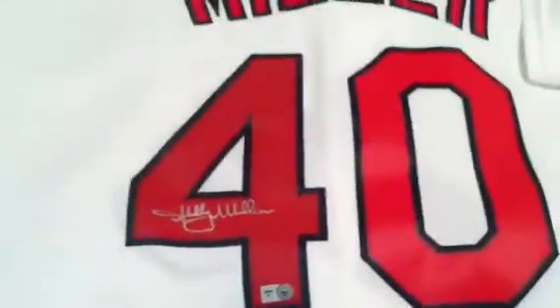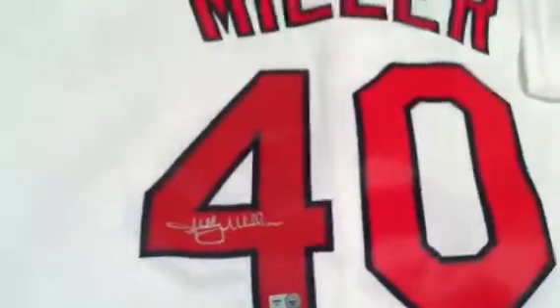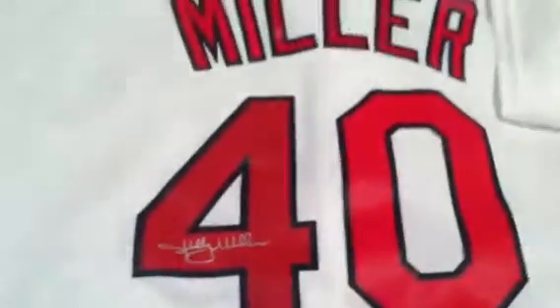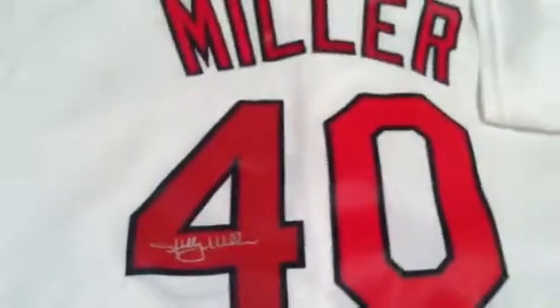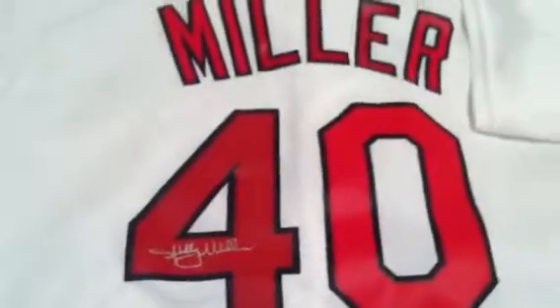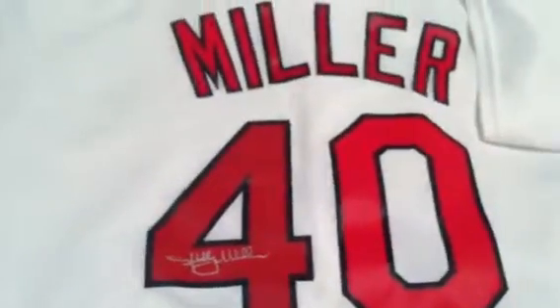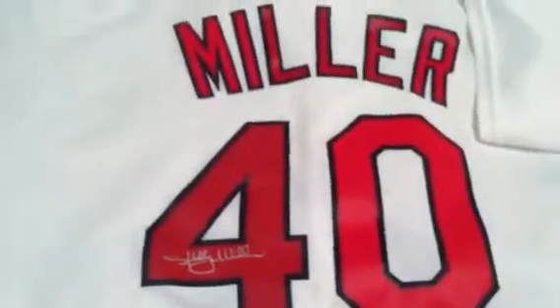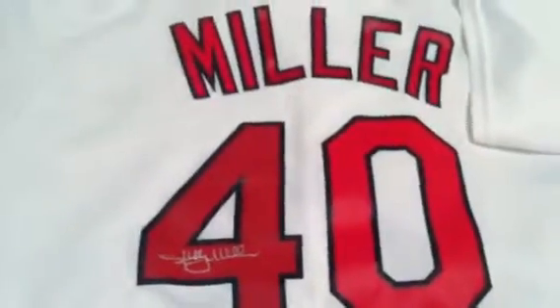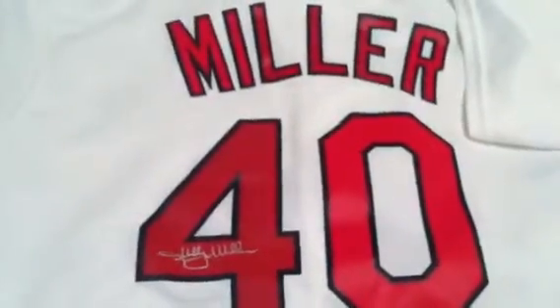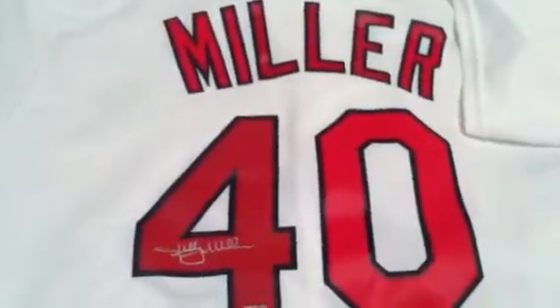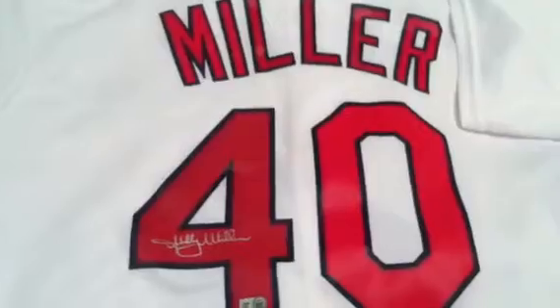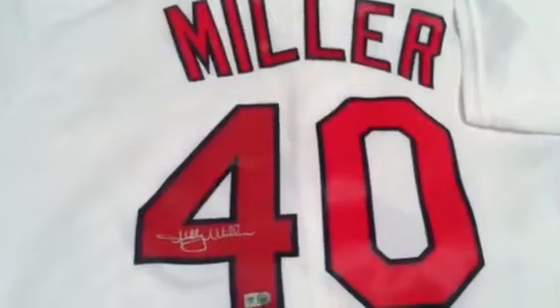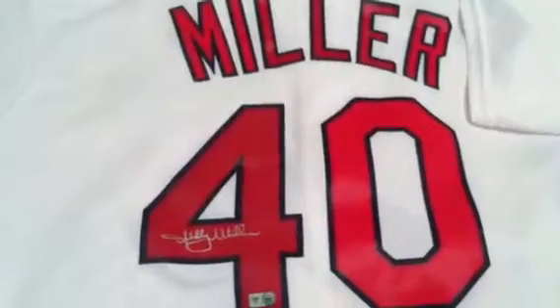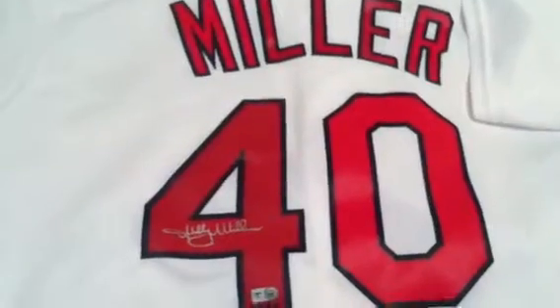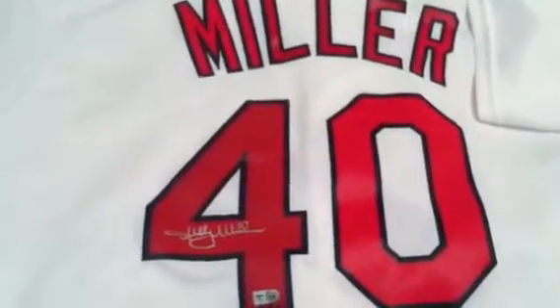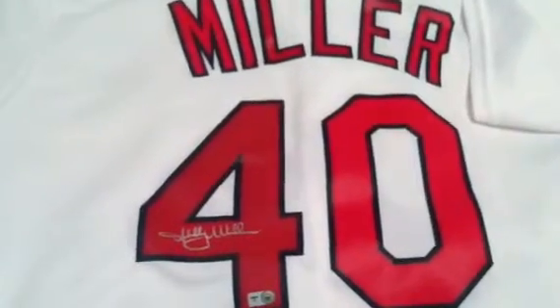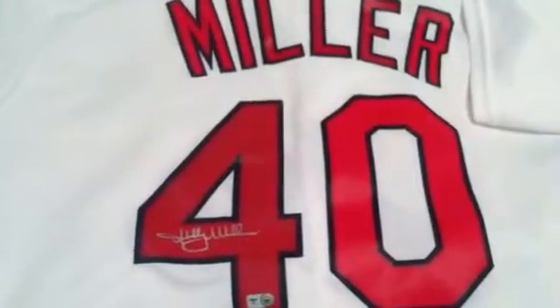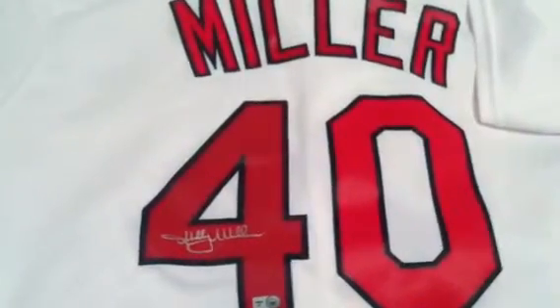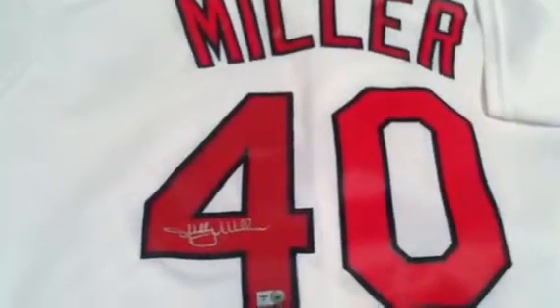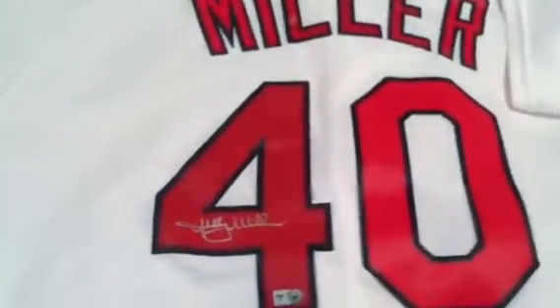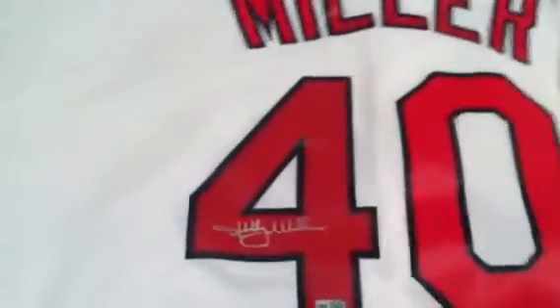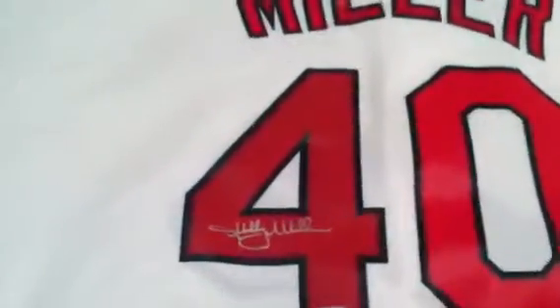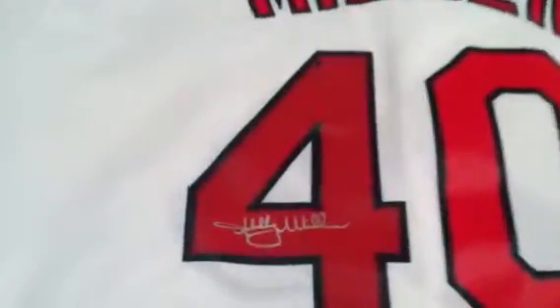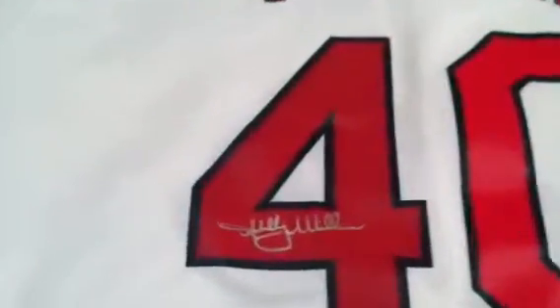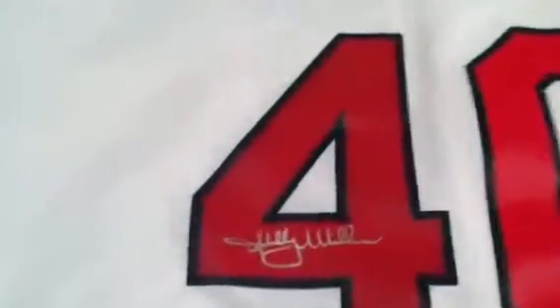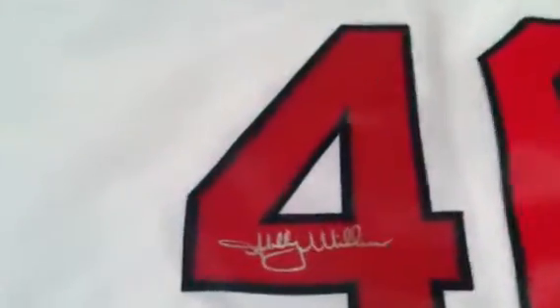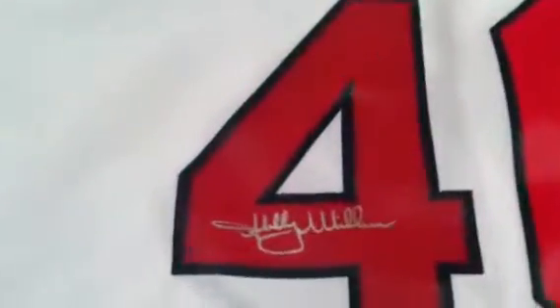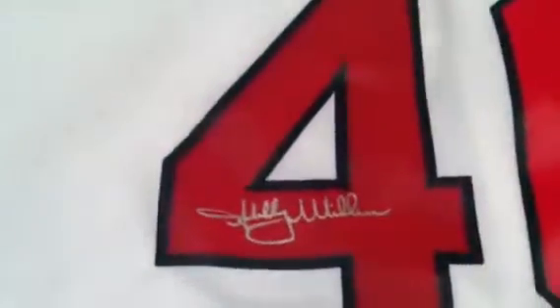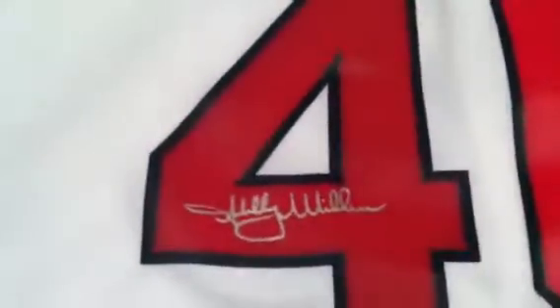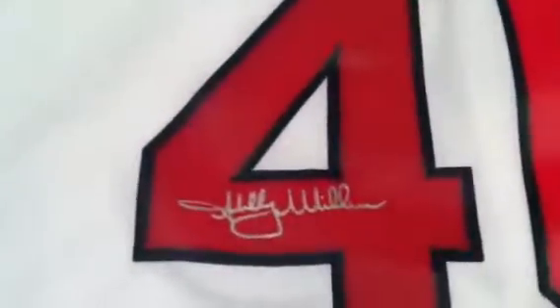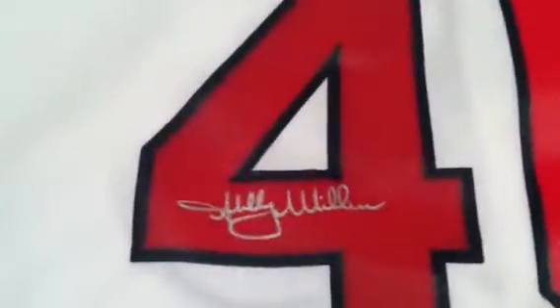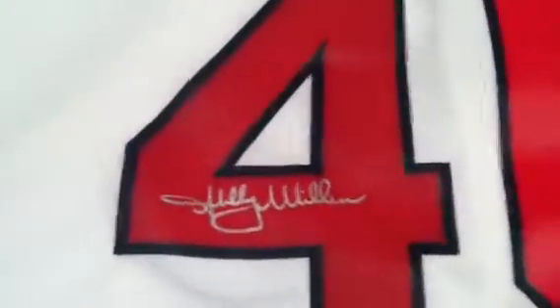What that means is a Major League Baseball Authenticator was present for the autograph signing with Miller and witnessed him signing your jersey.